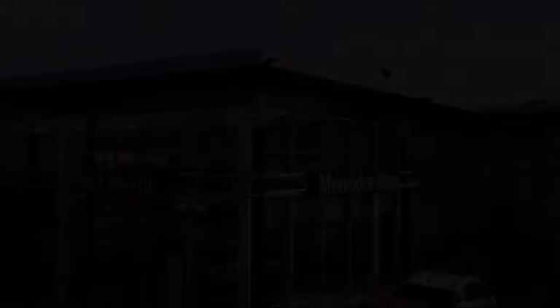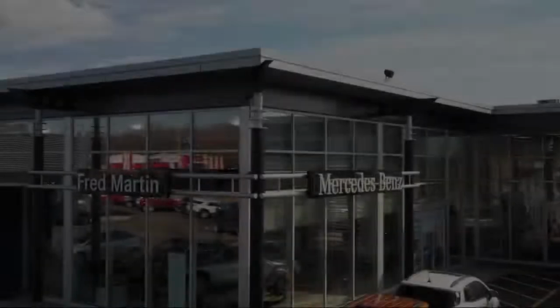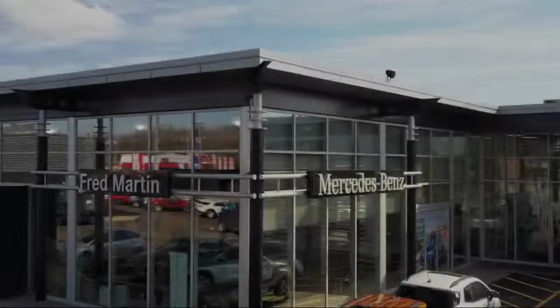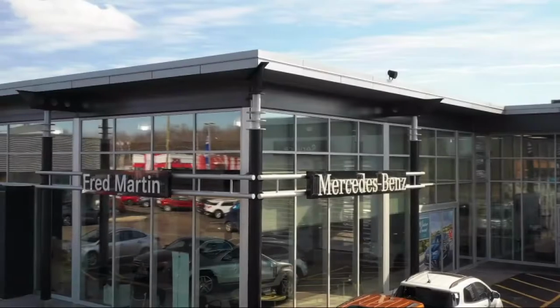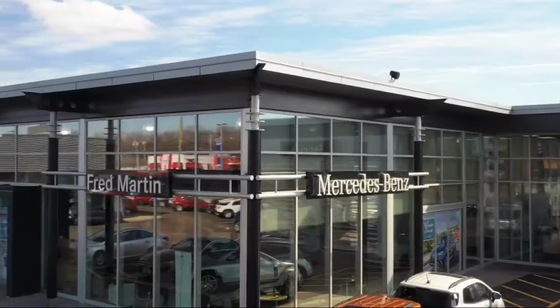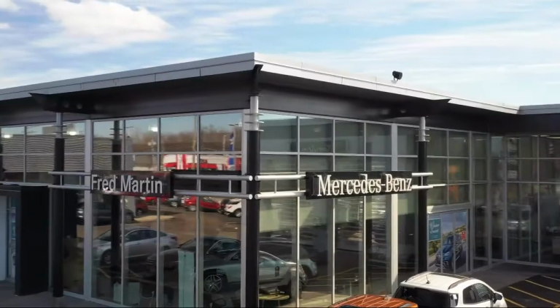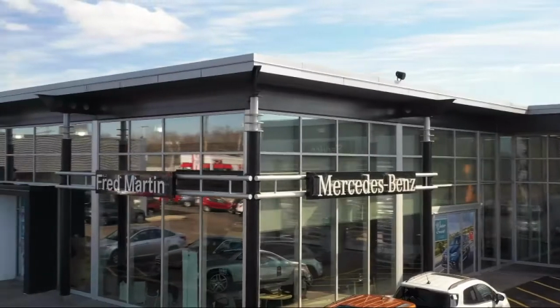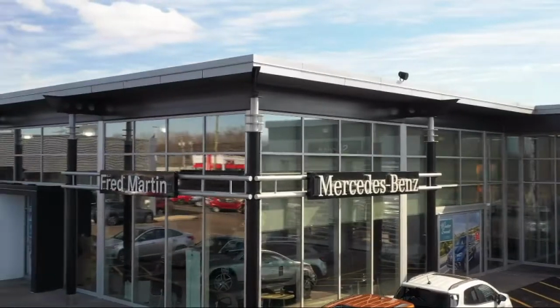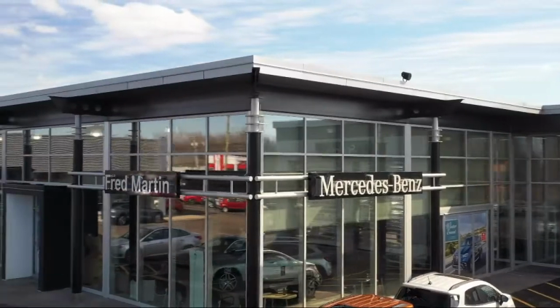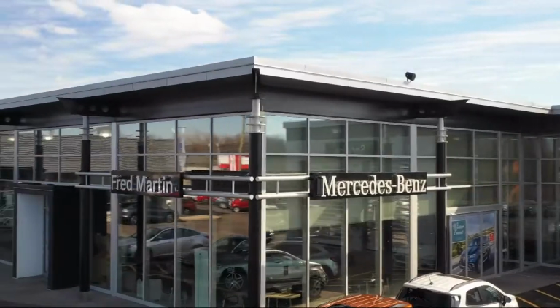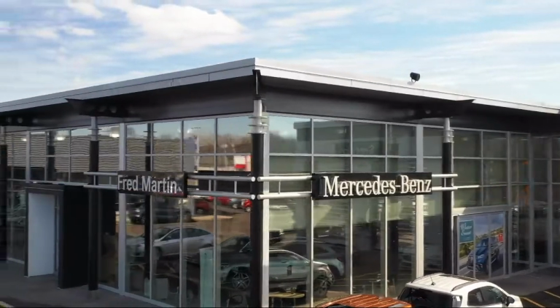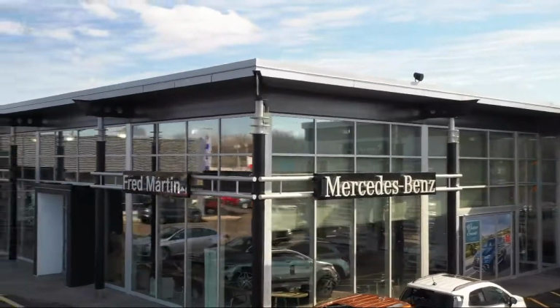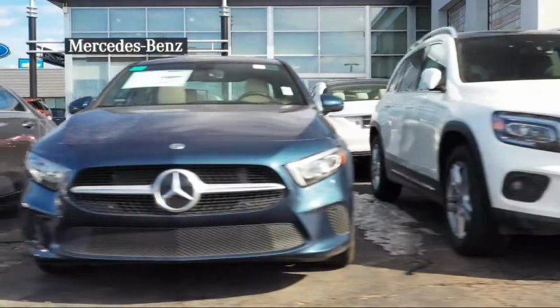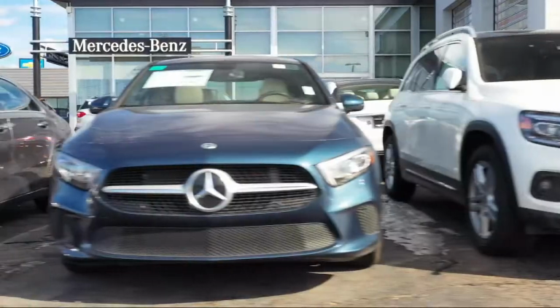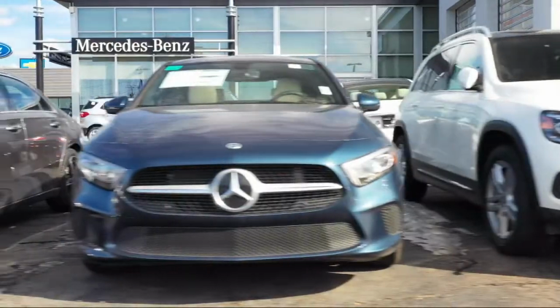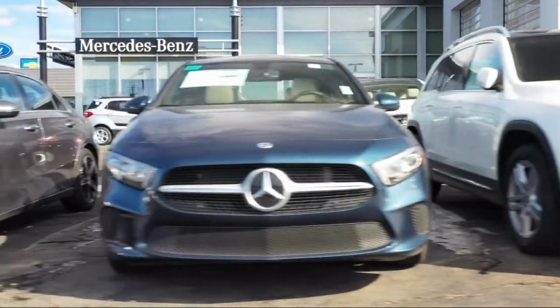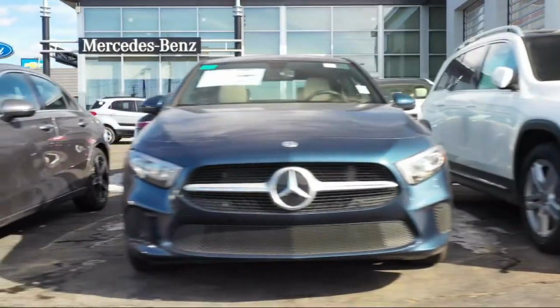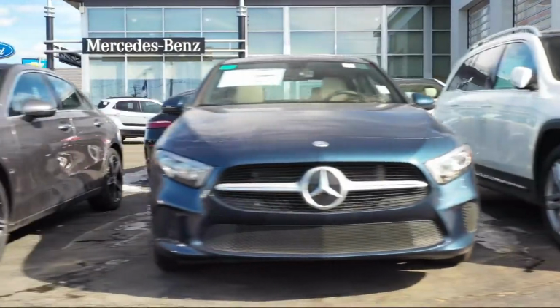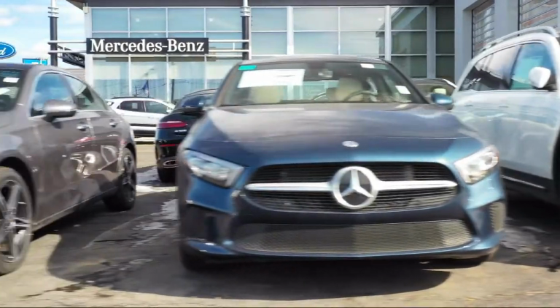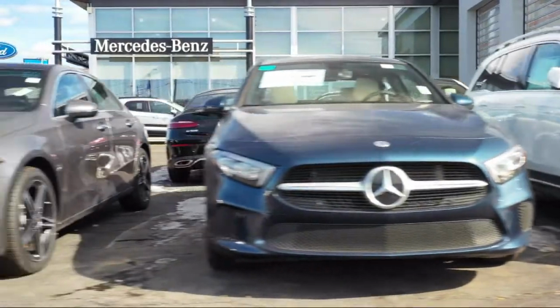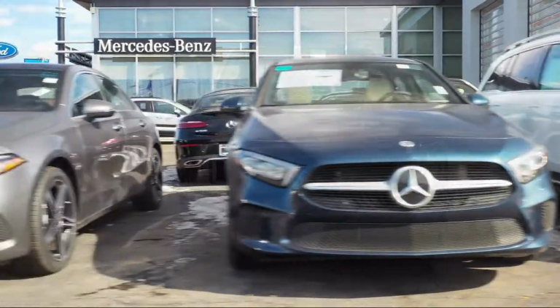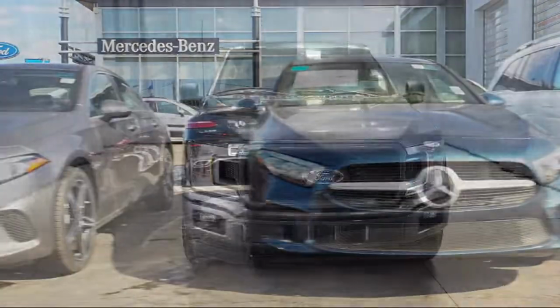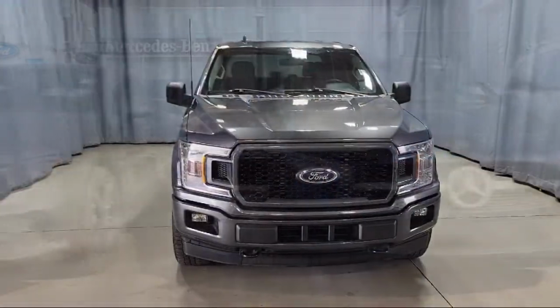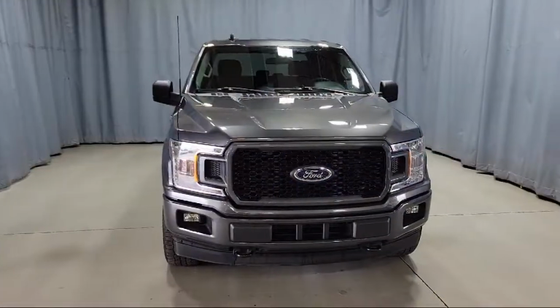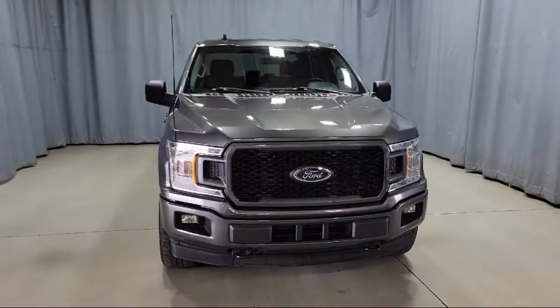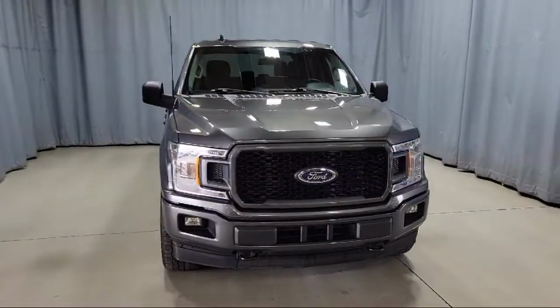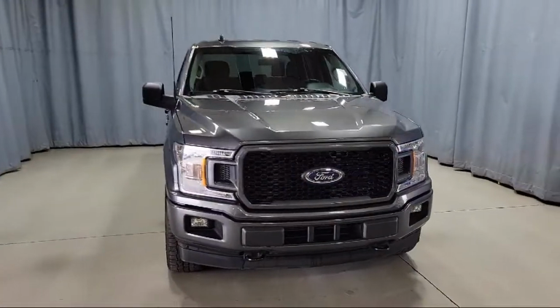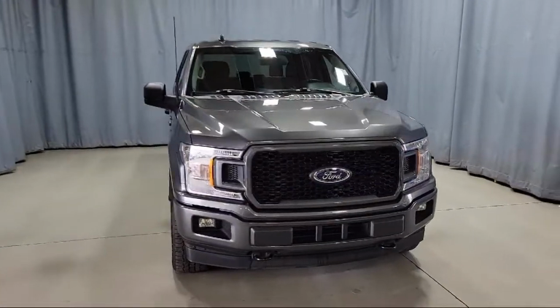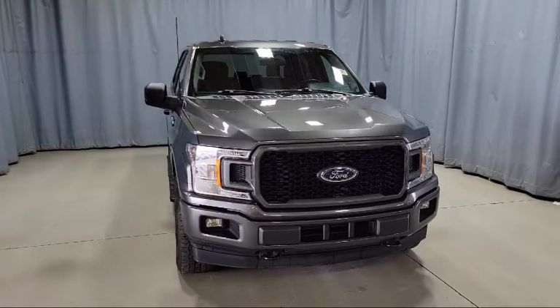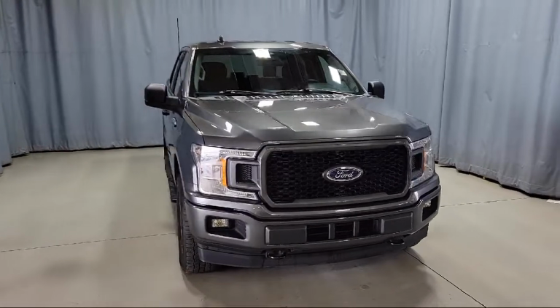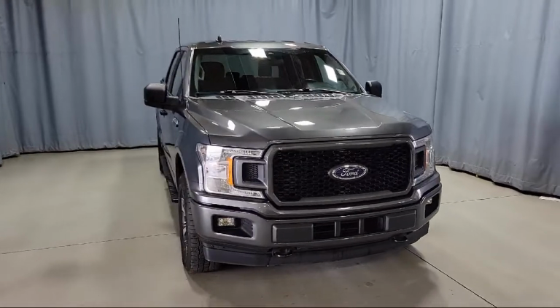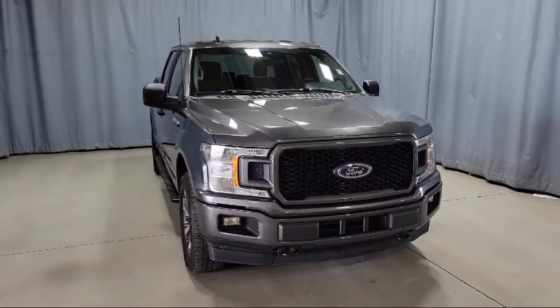Welcome to Fred Martin of Youngstown, and here's a look at another one of our great vehicles from our inventory.